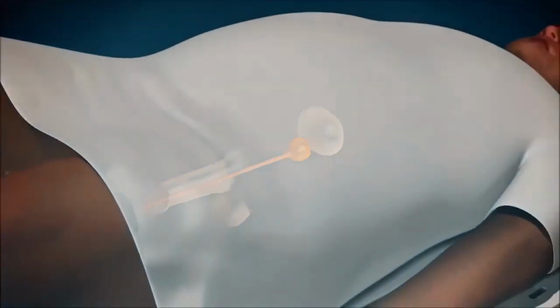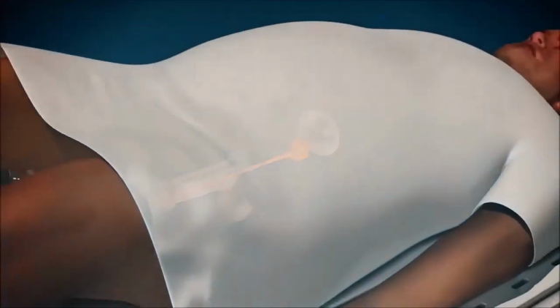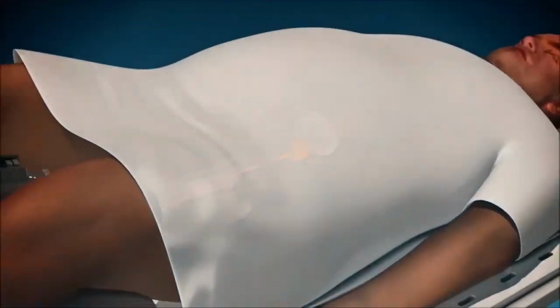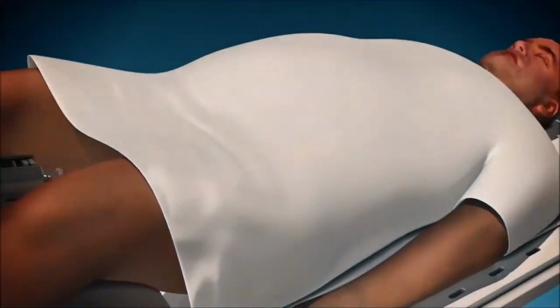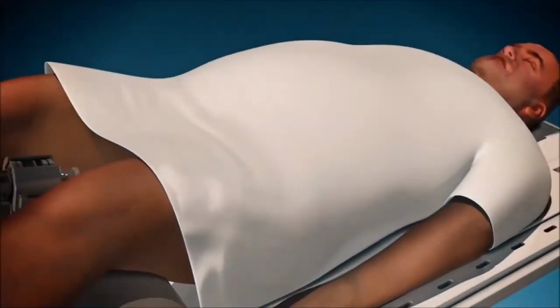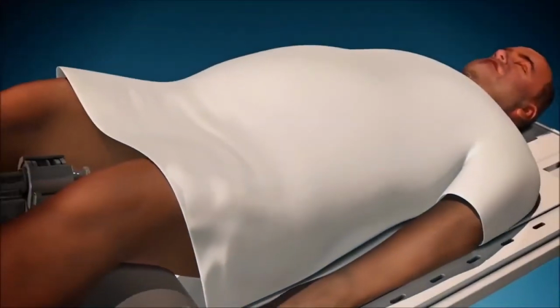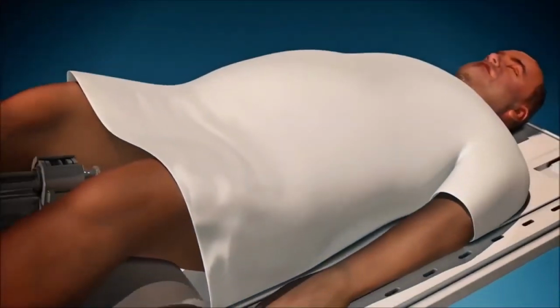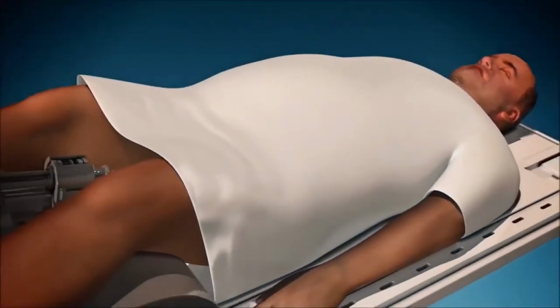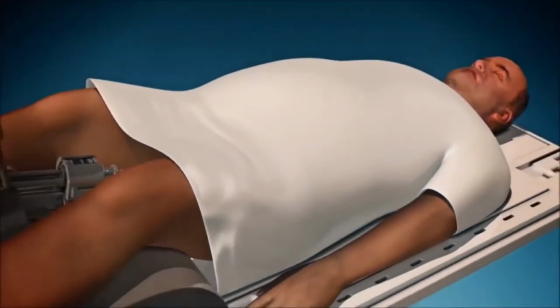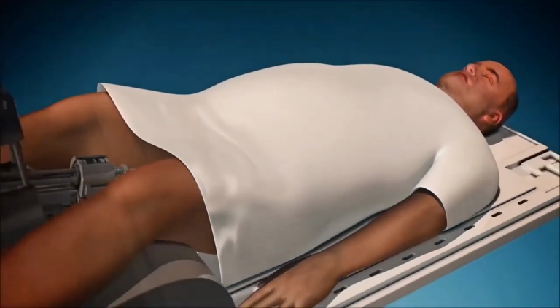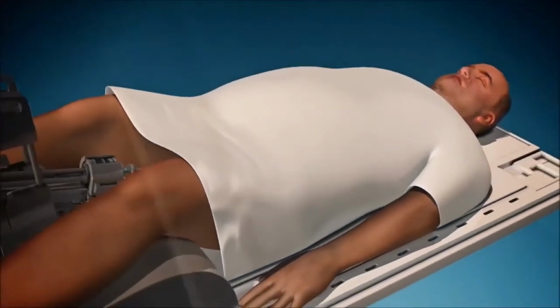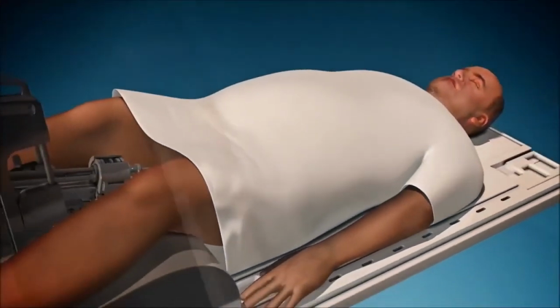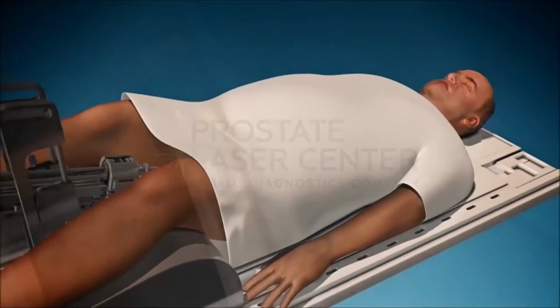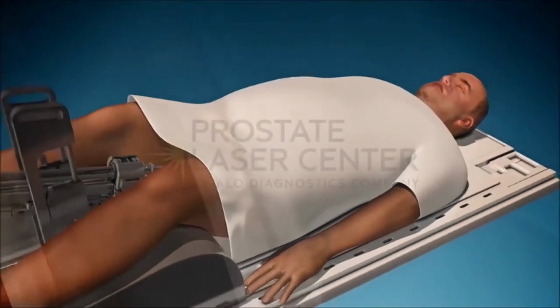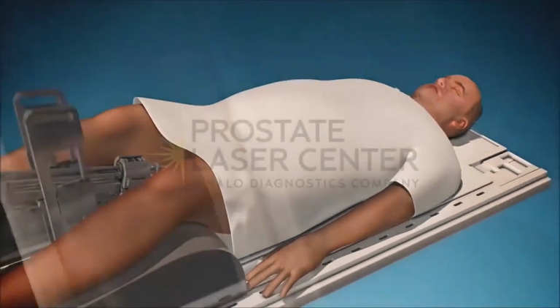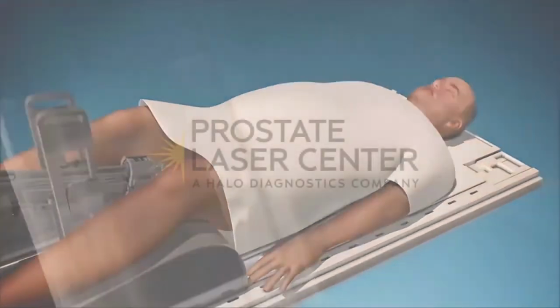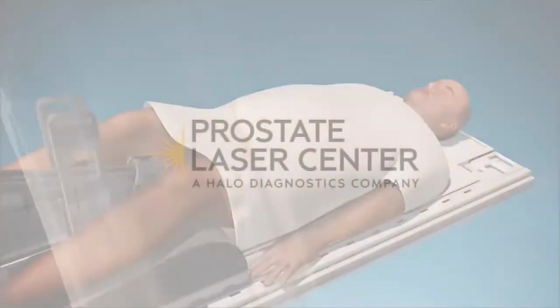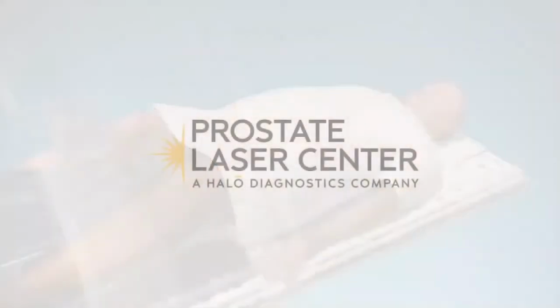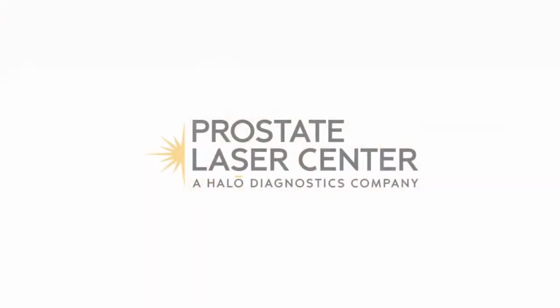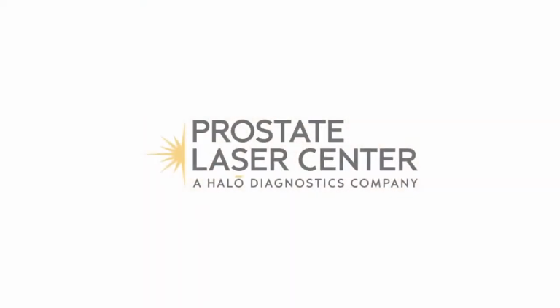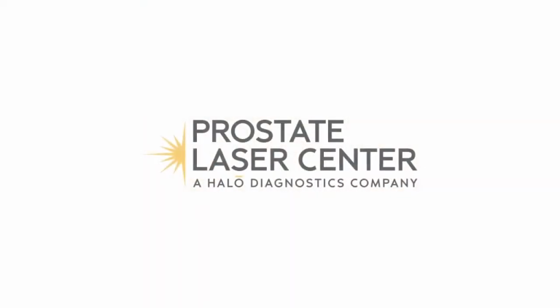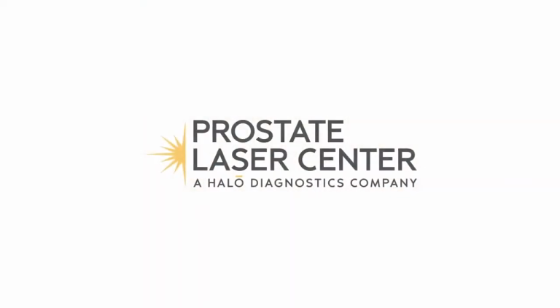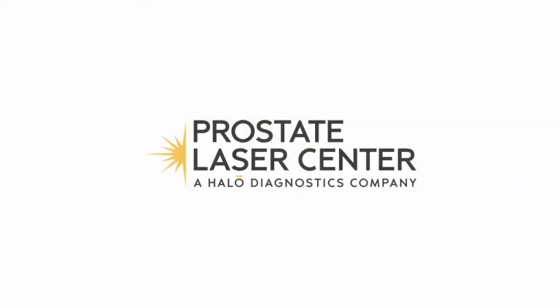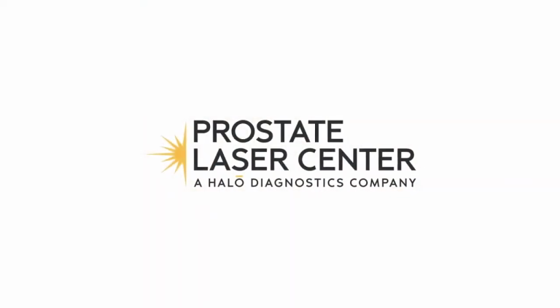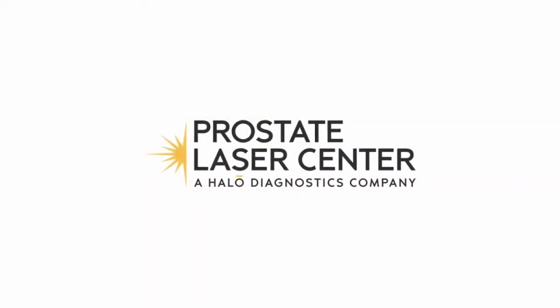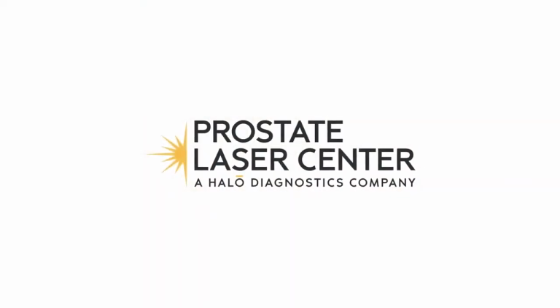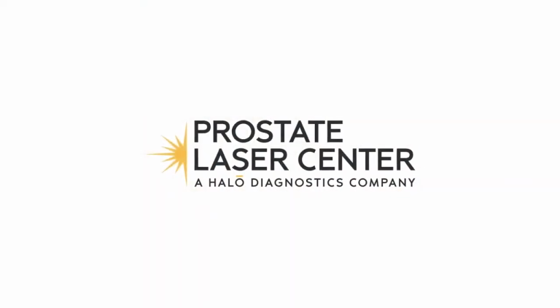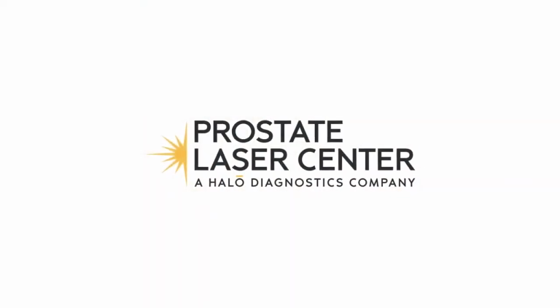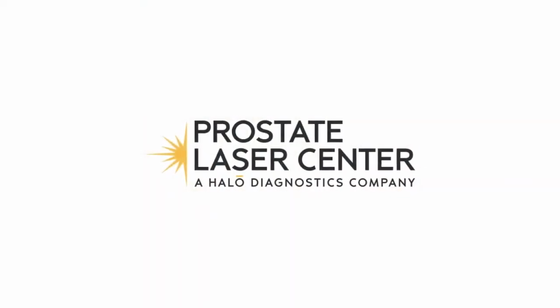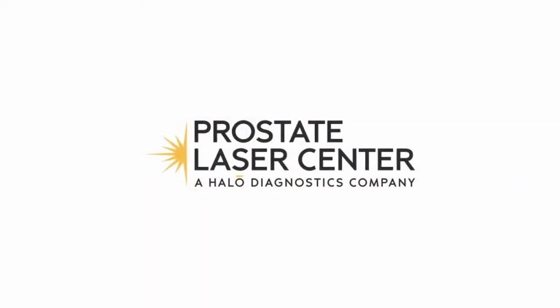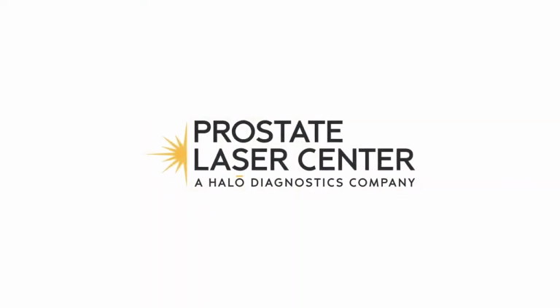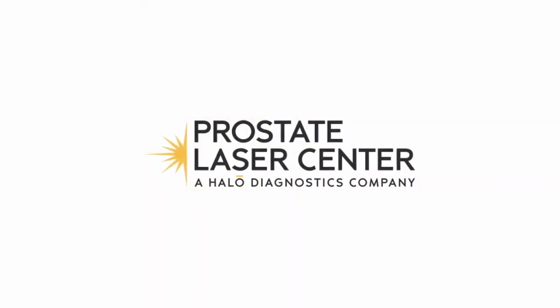For more information on how the Tulsa procedure works, please visit ProstateLaserCenter.com.